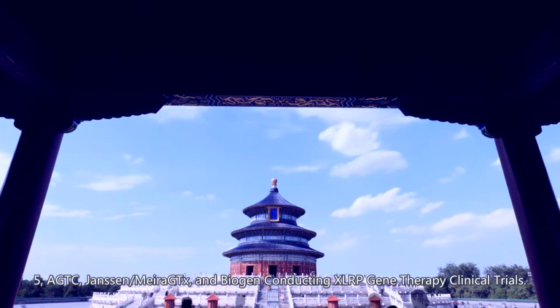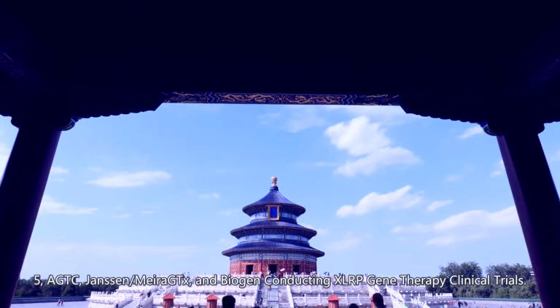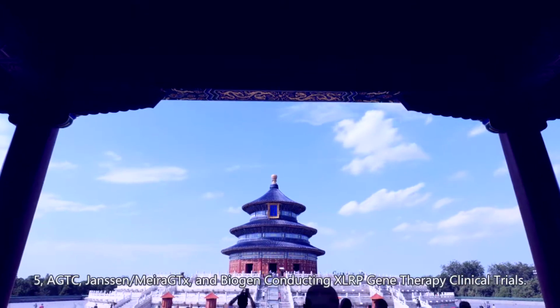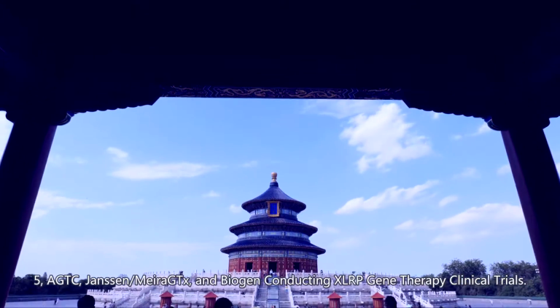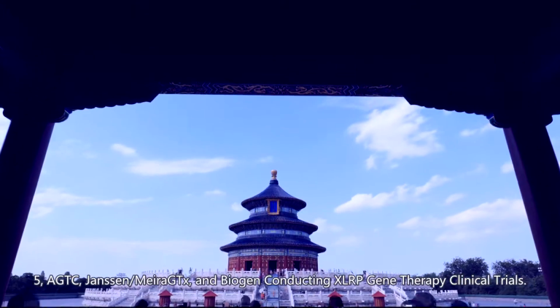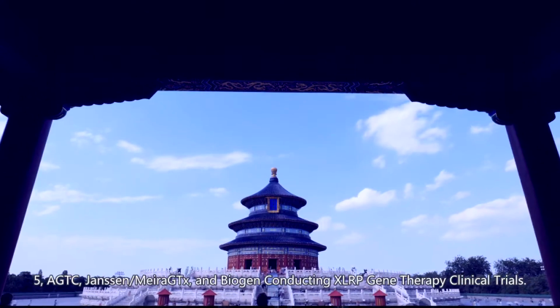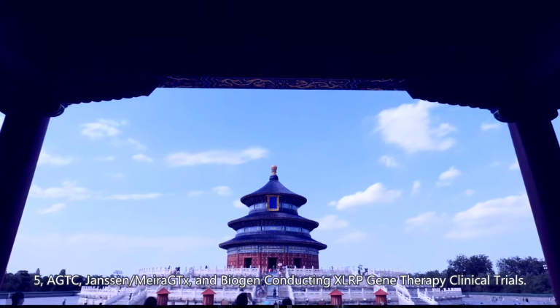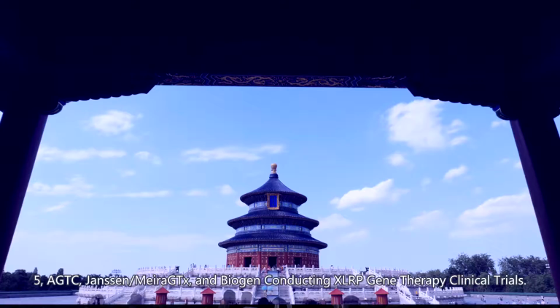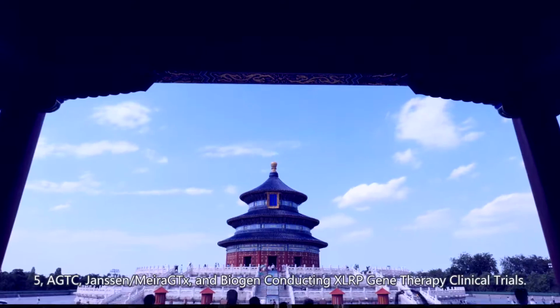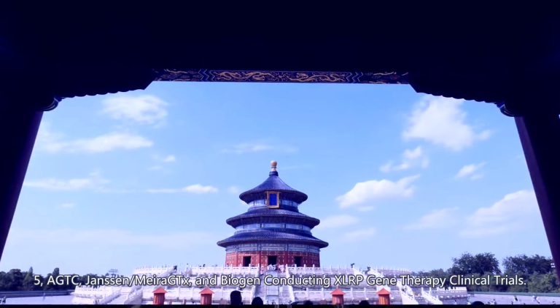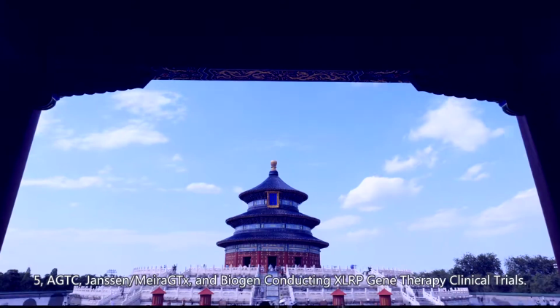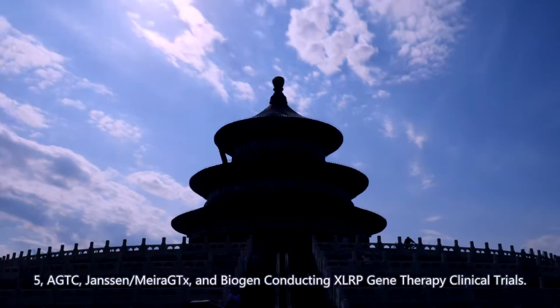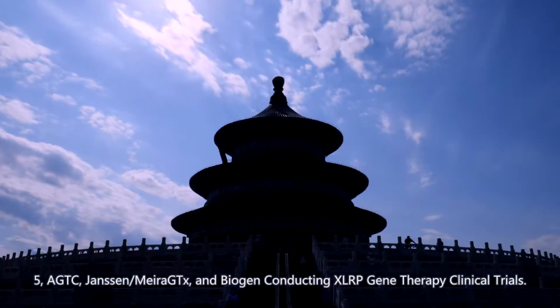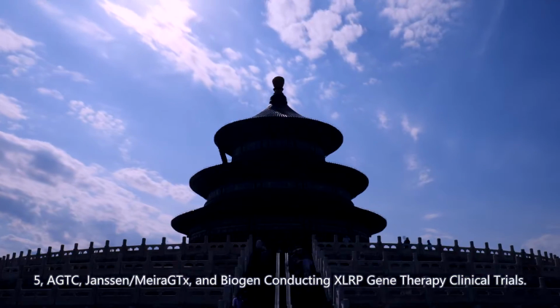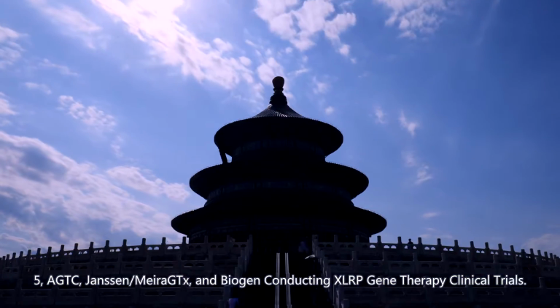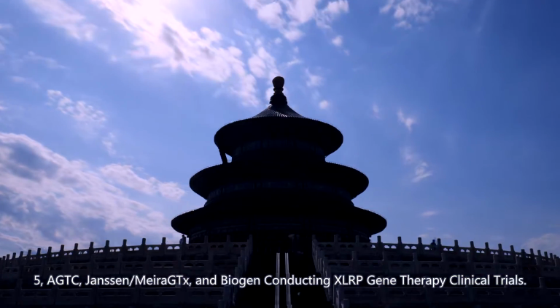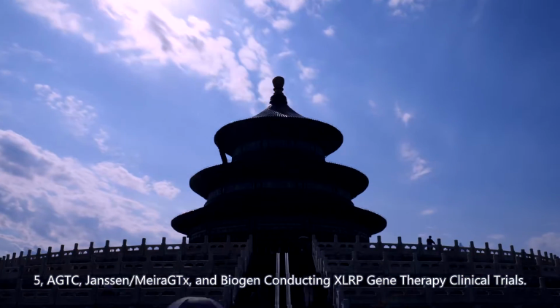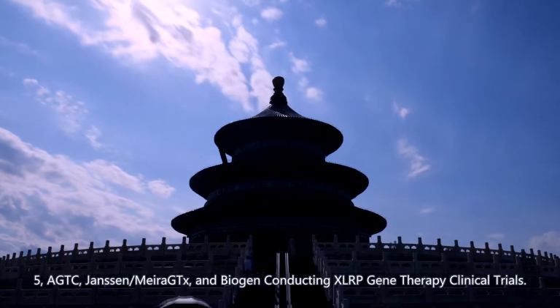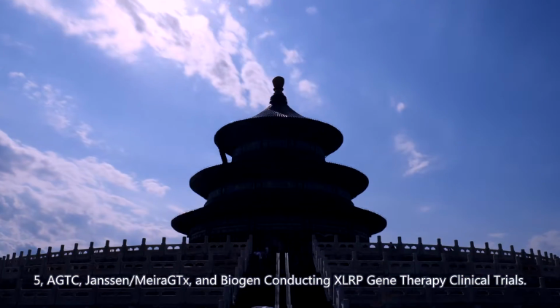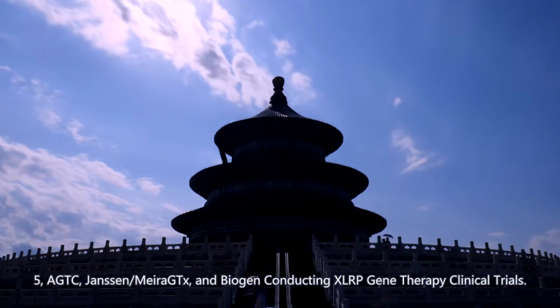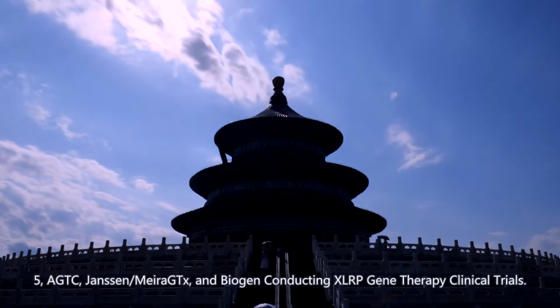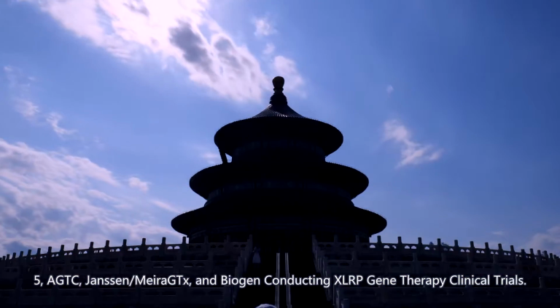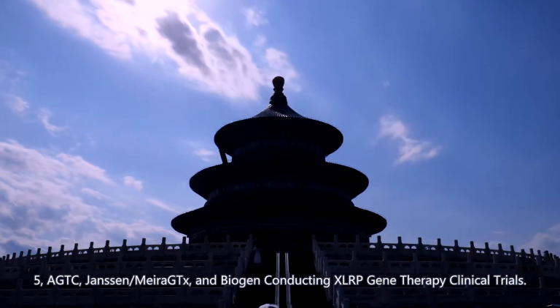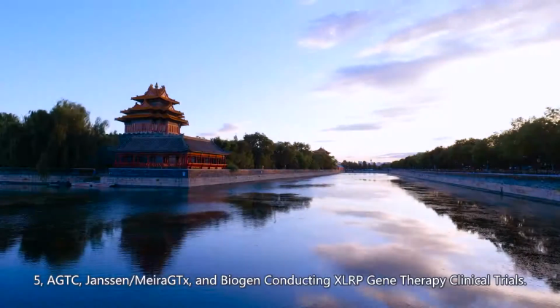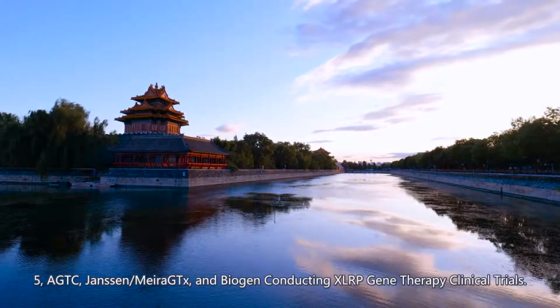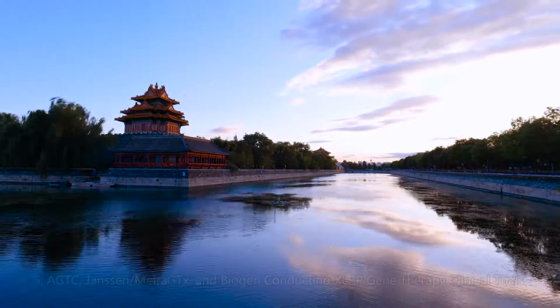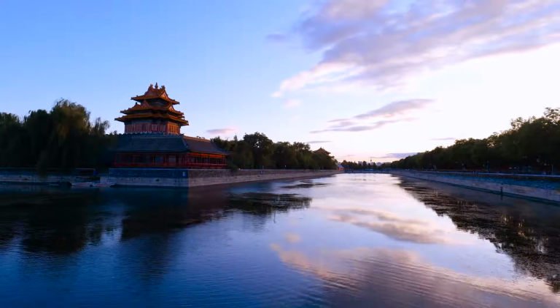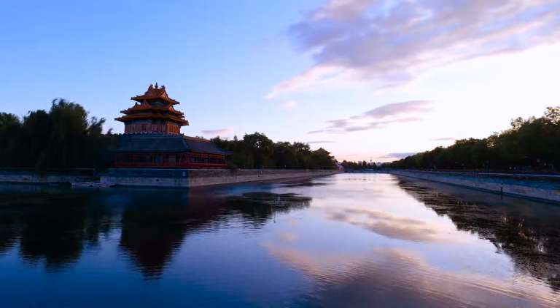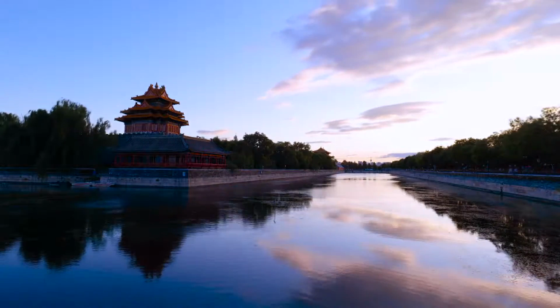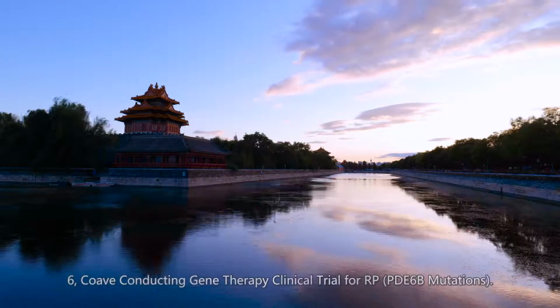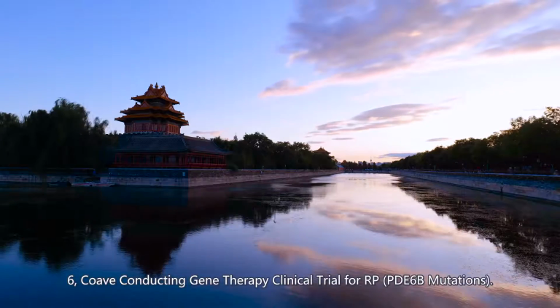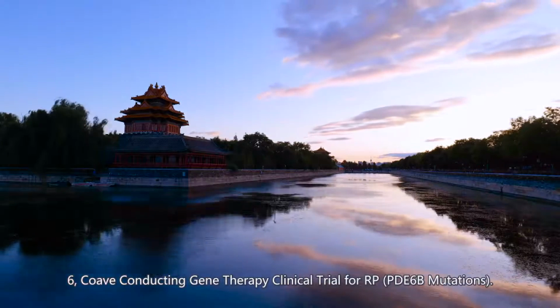5. AGTC, Janssen-Myrax, and Biogen conducting XLRP gene therapy clinical trials.